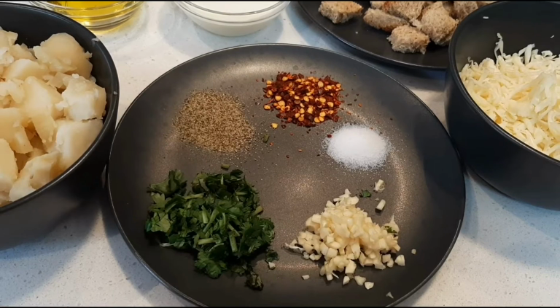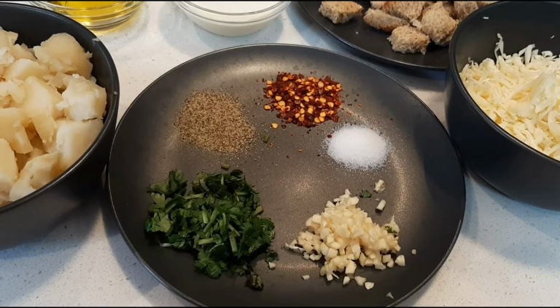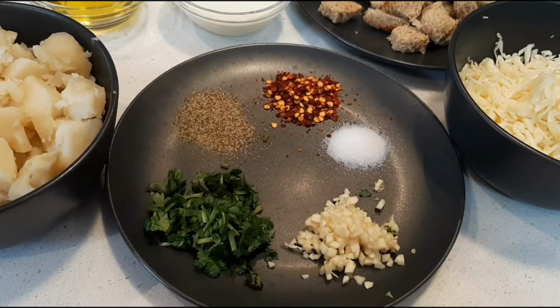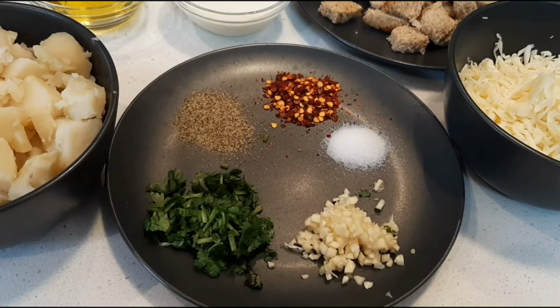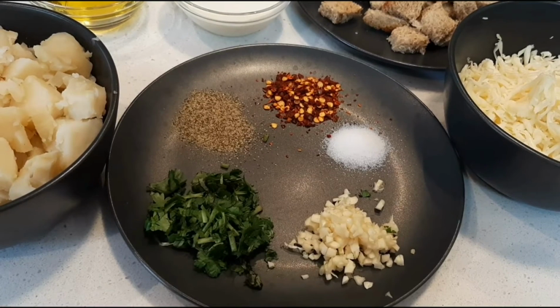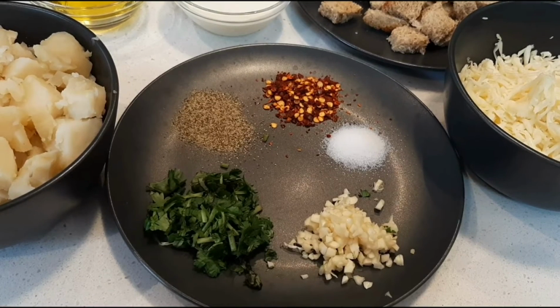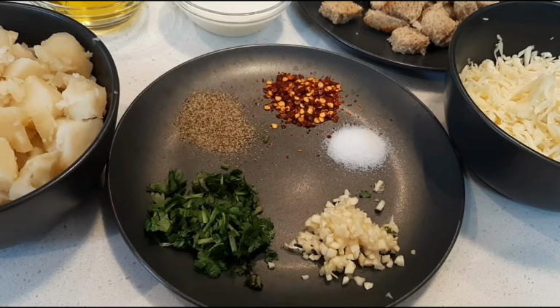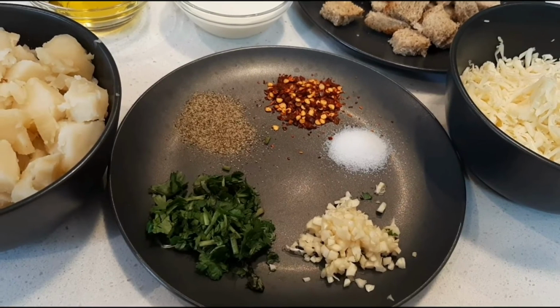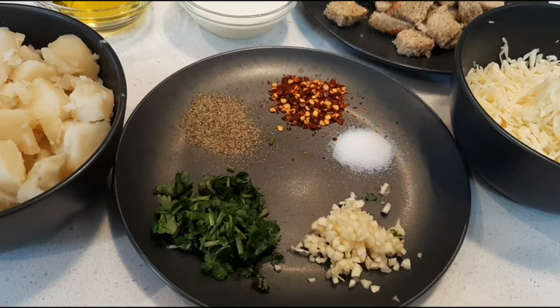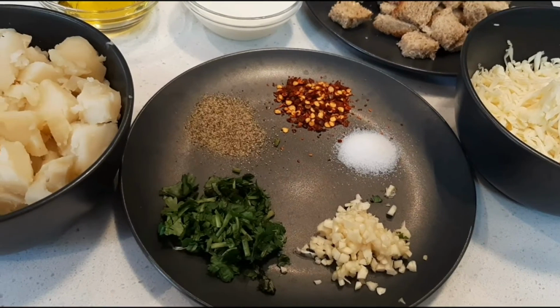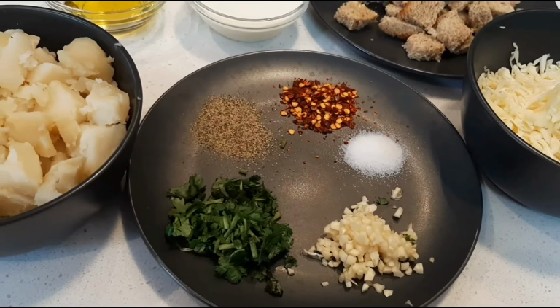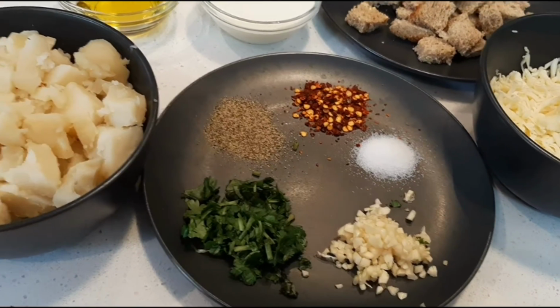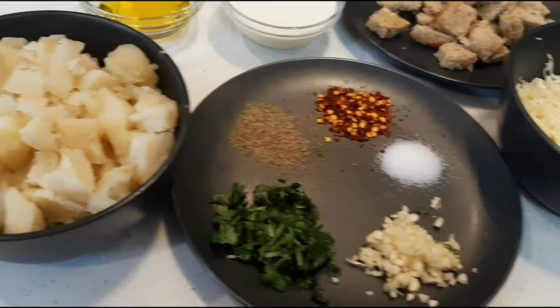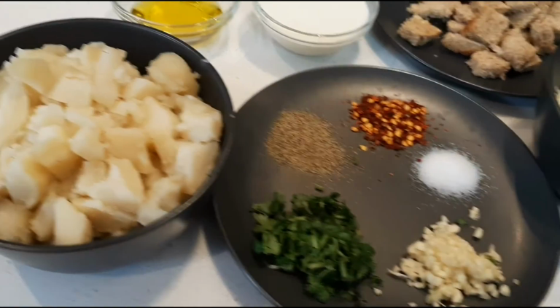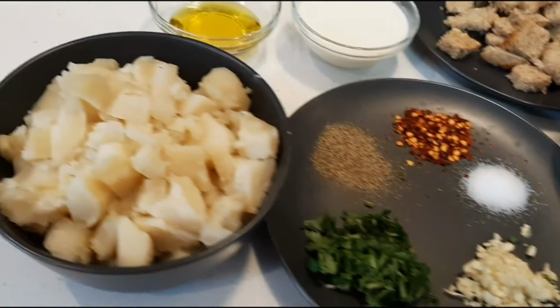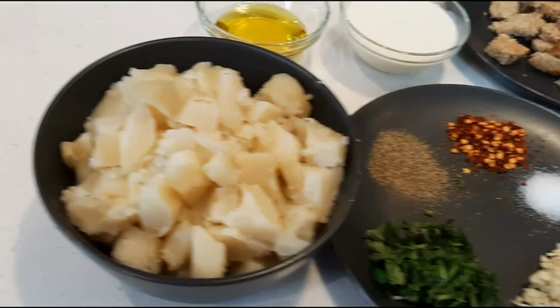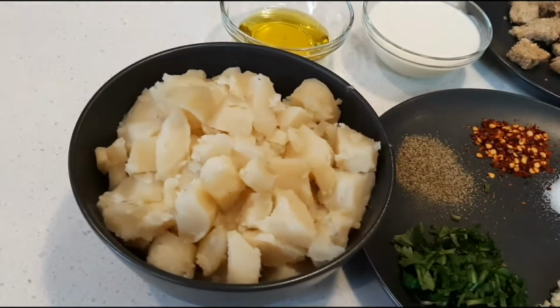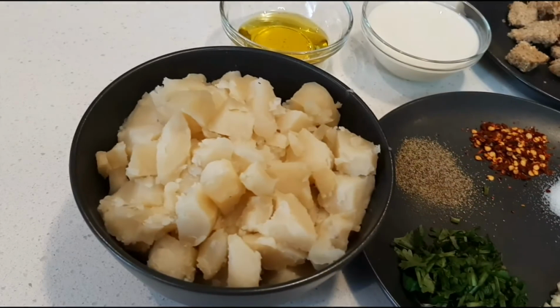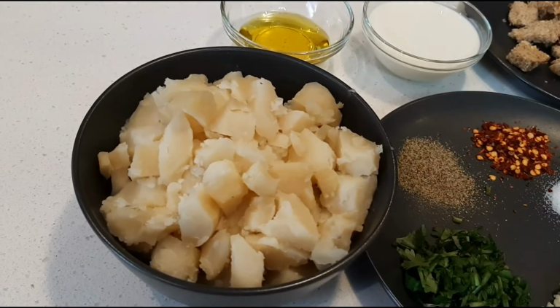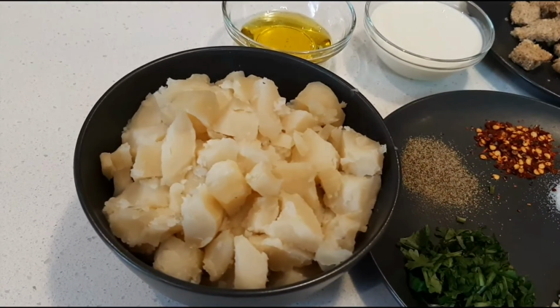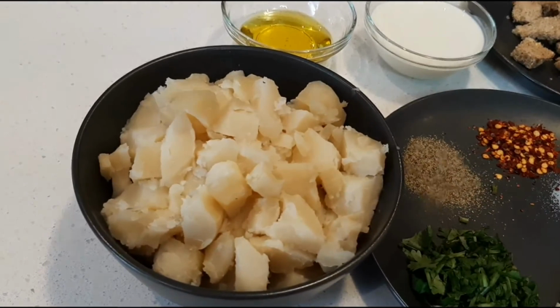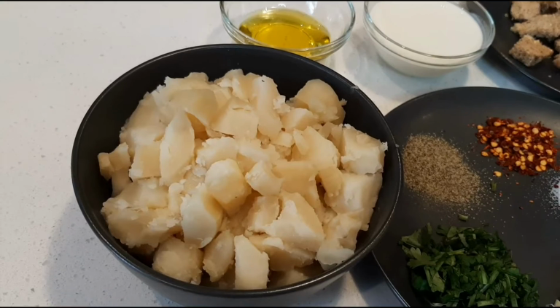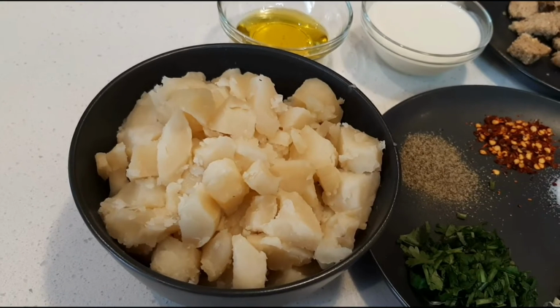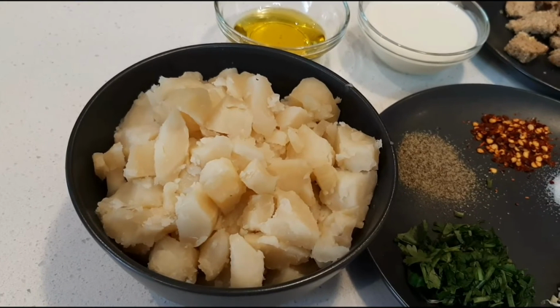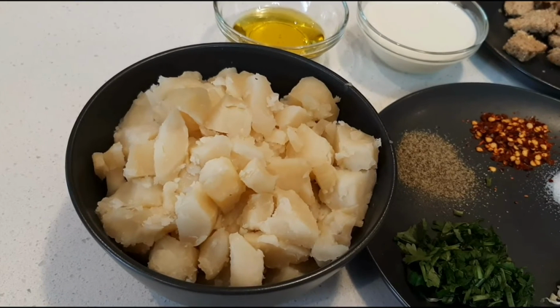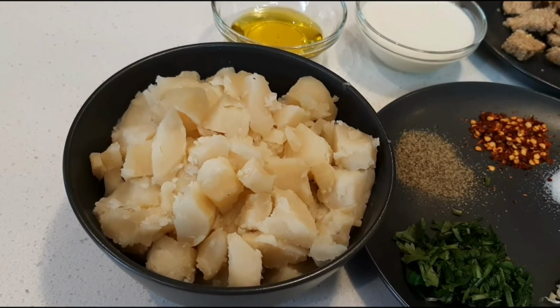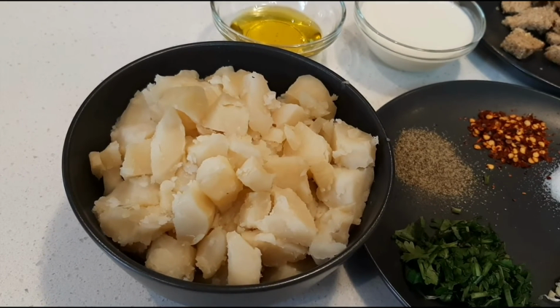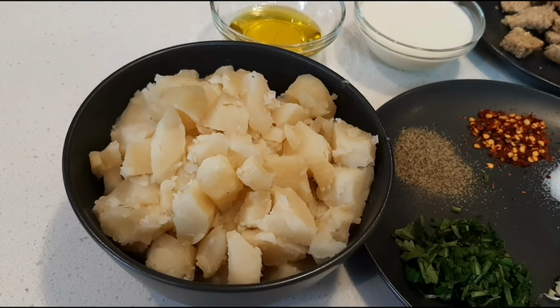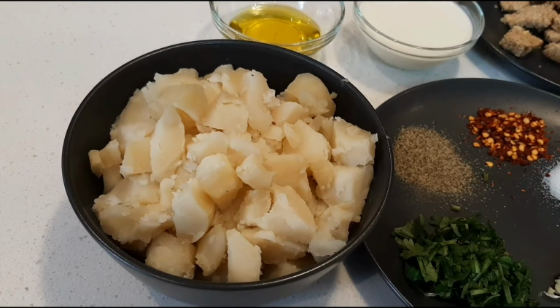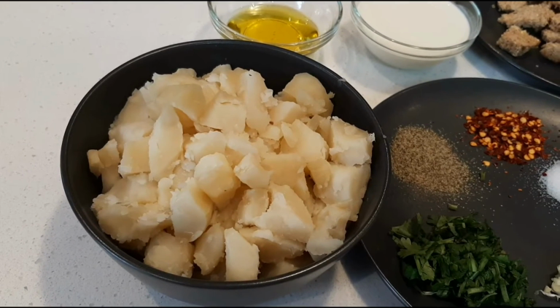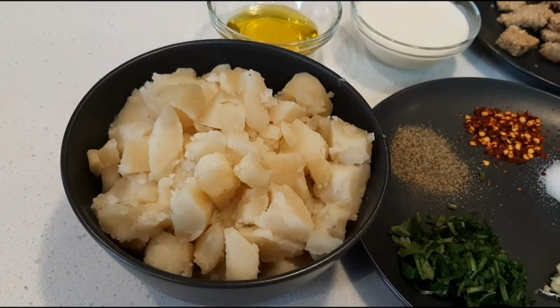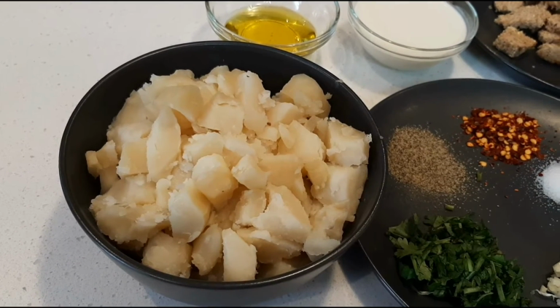Quarter cup chopped coriander leaves — you can also use parsley or any other herbs. Two tablespoons chopped garlic. One and a half cup boiled potato, cut into small pieces.